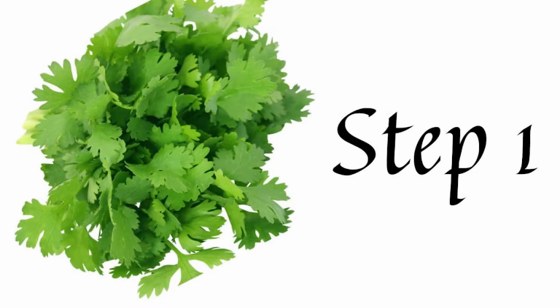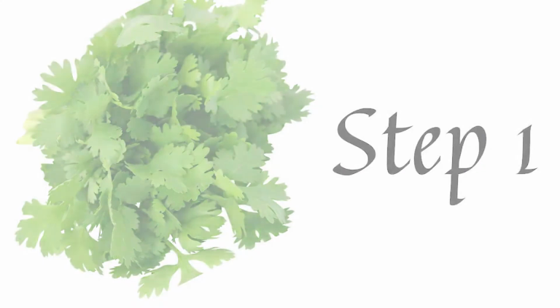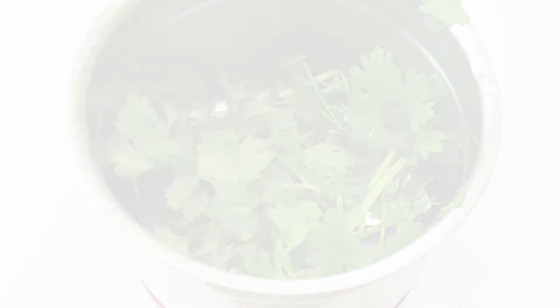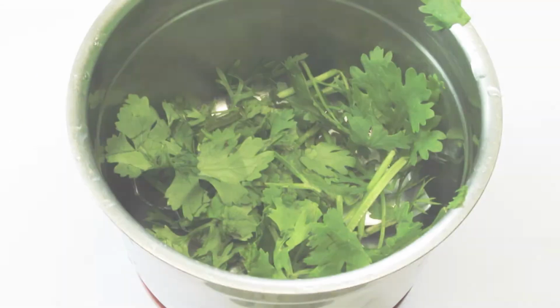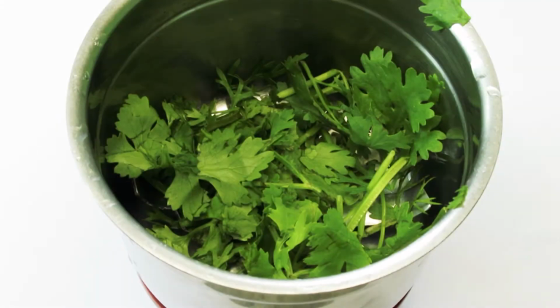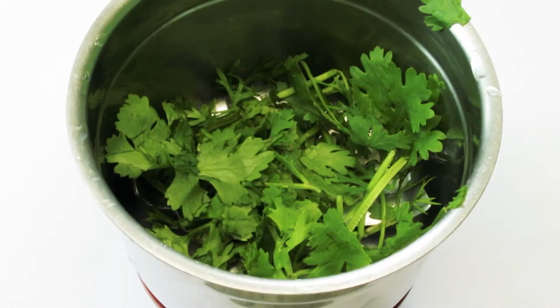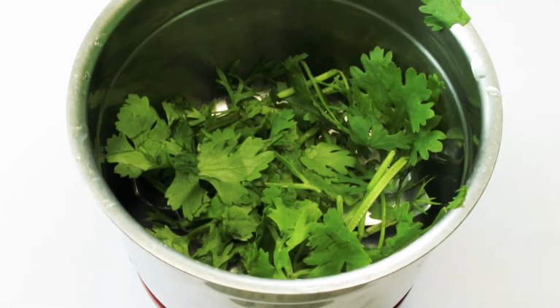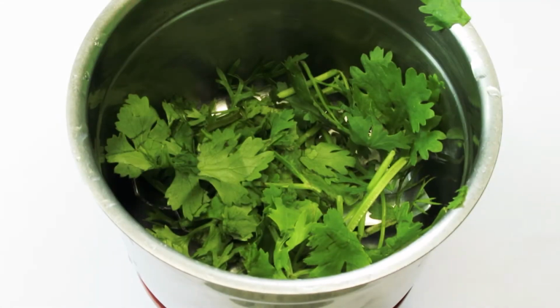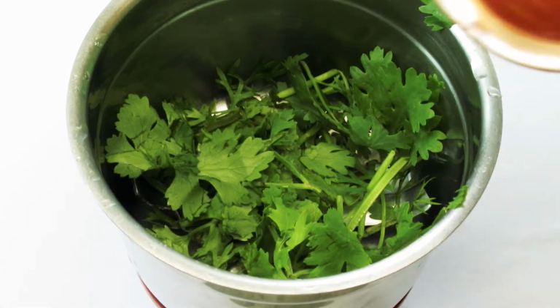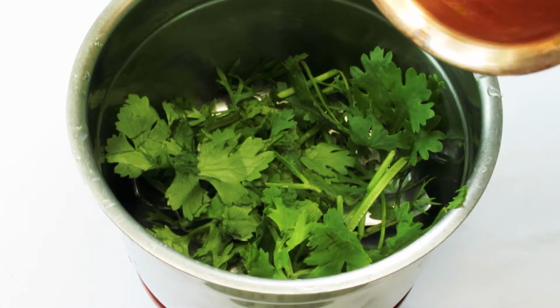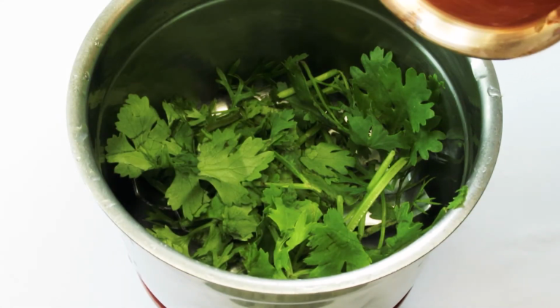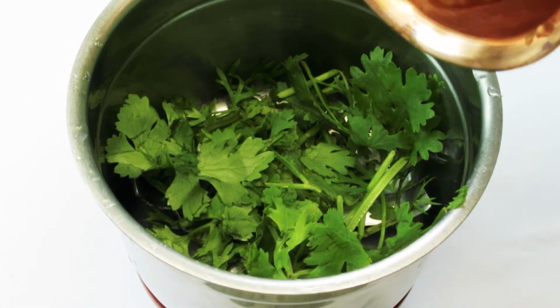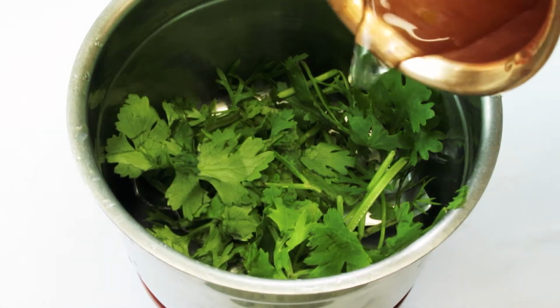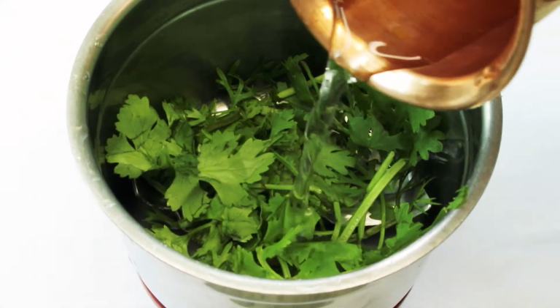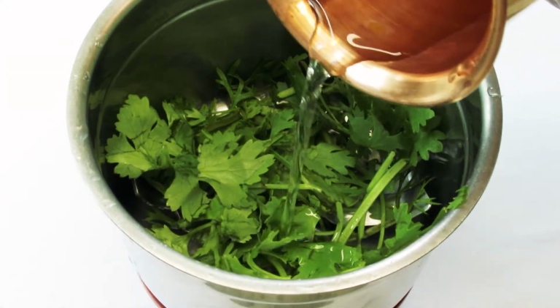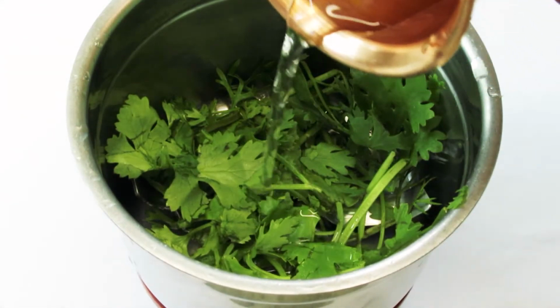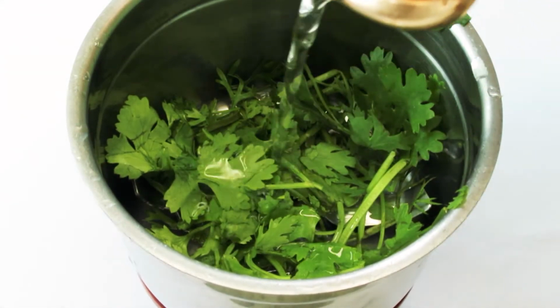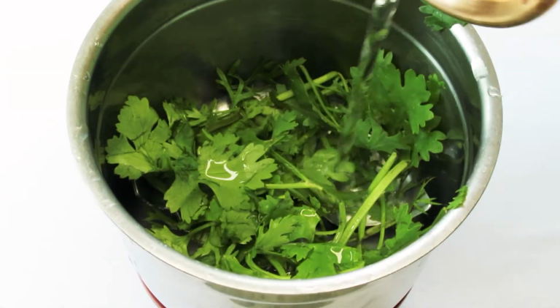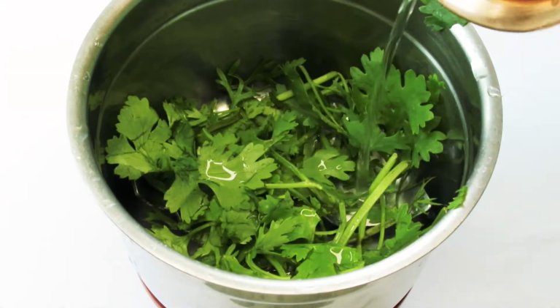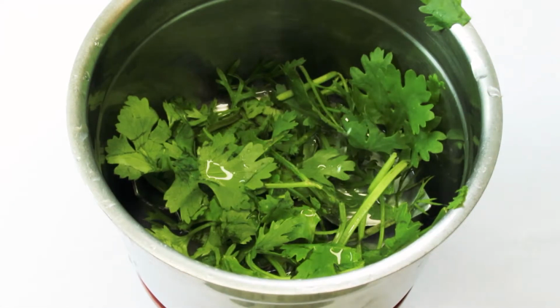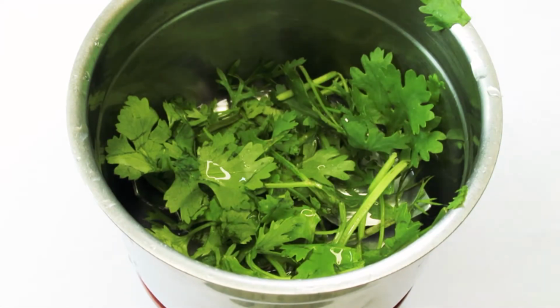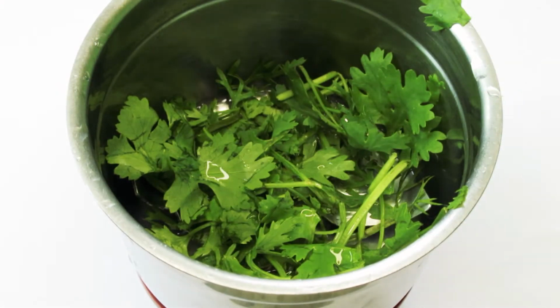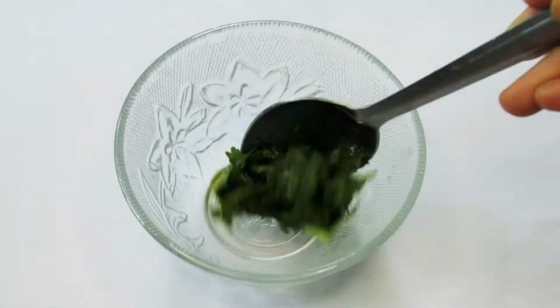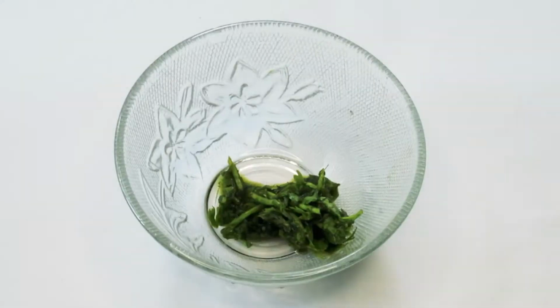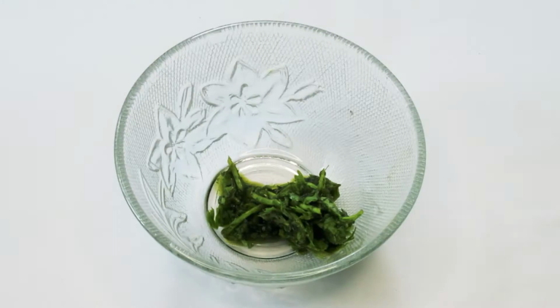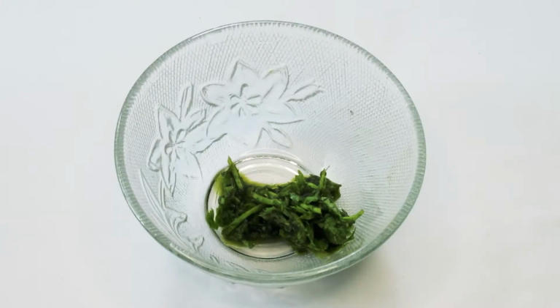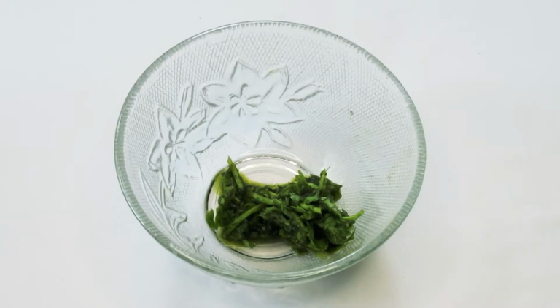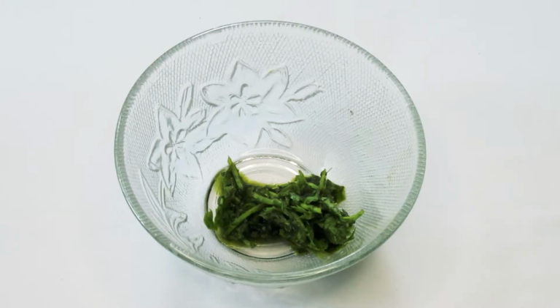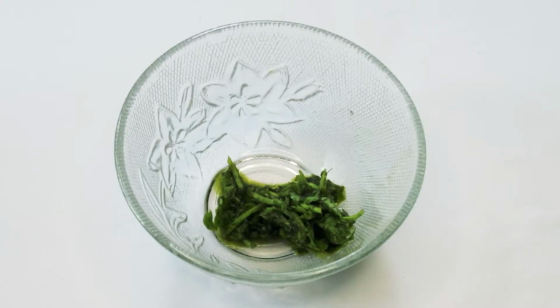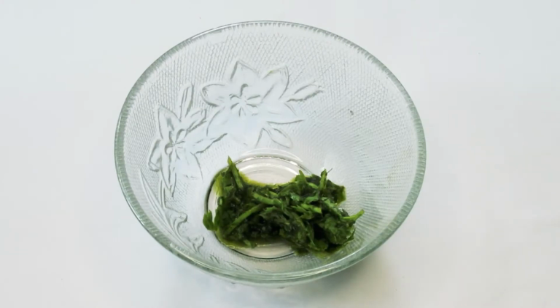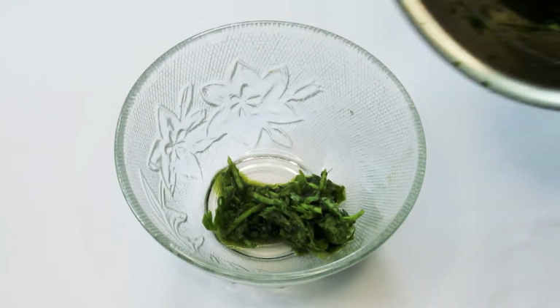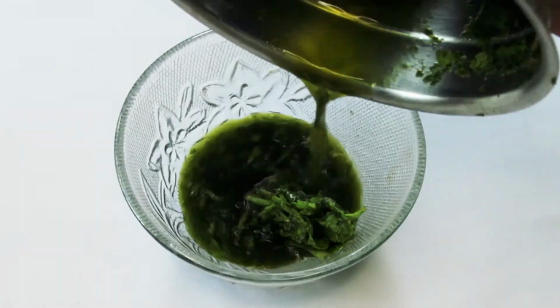For the first face pack, we need to grind a little powder with a little water in the mixer. Our powder mixture is now ready.